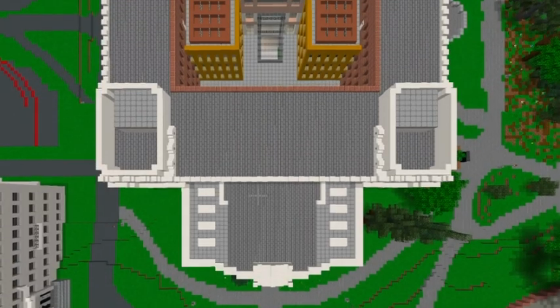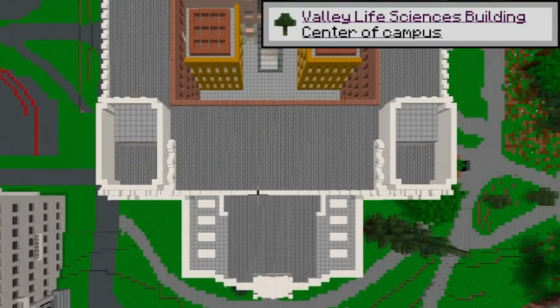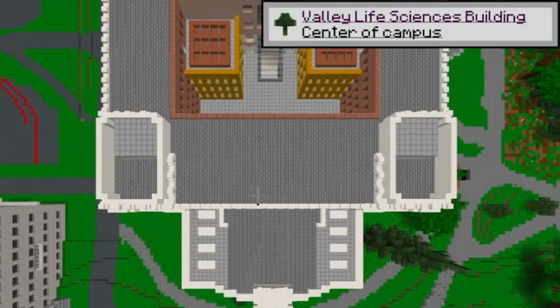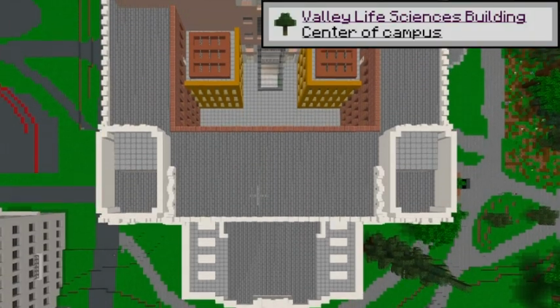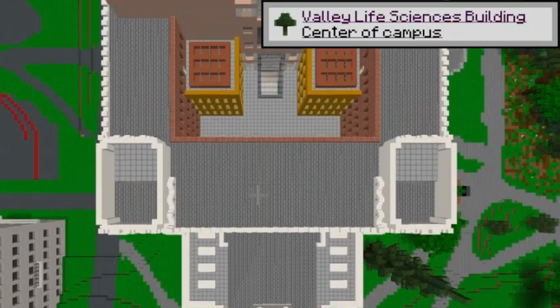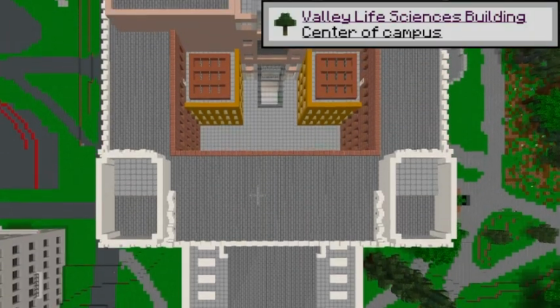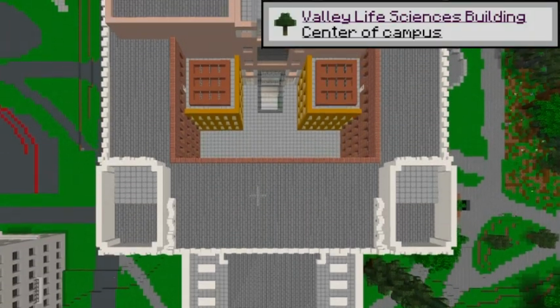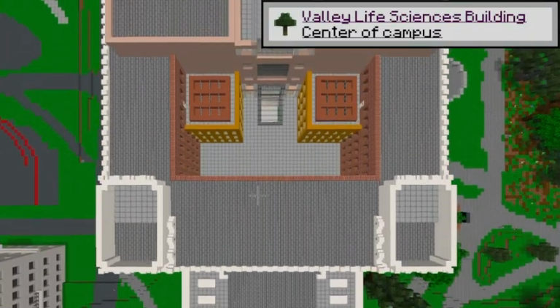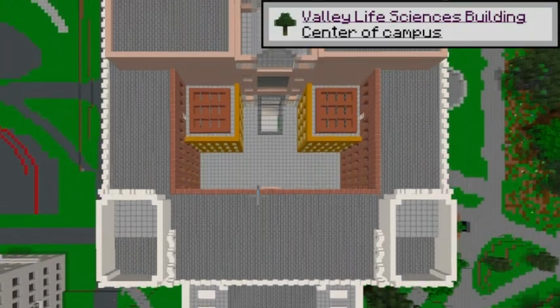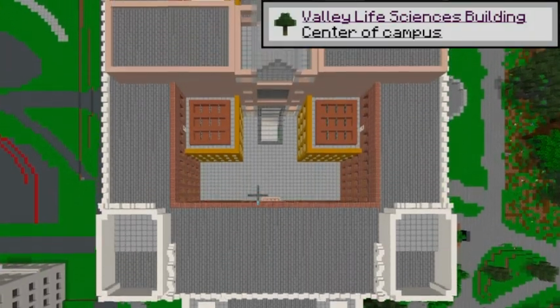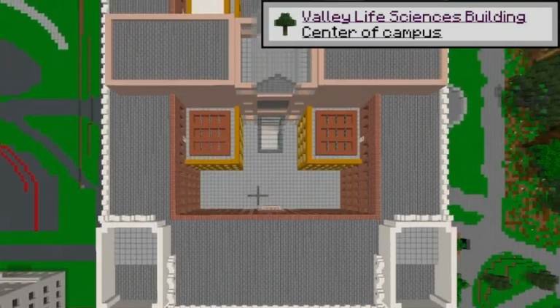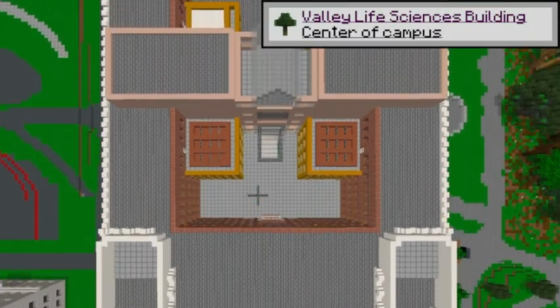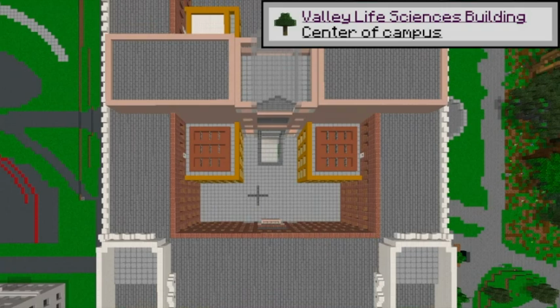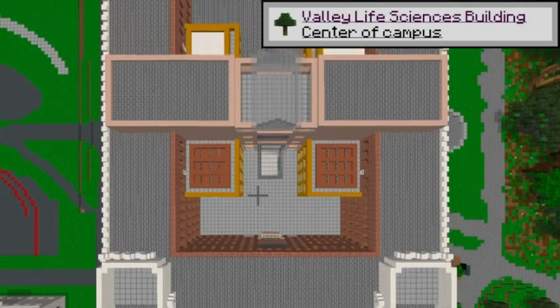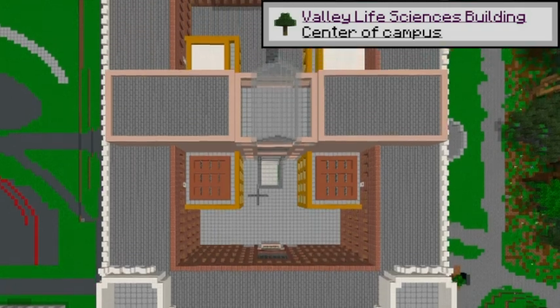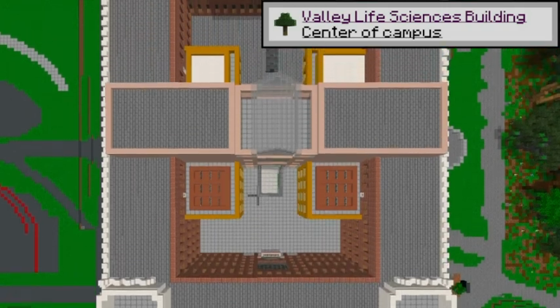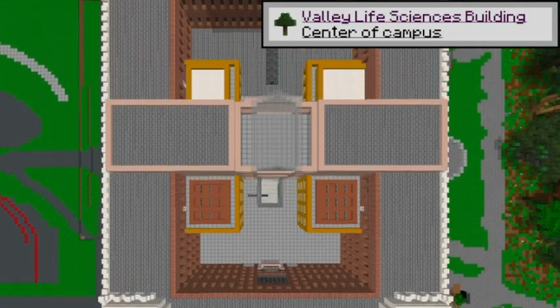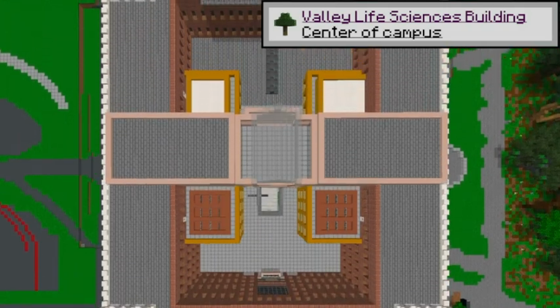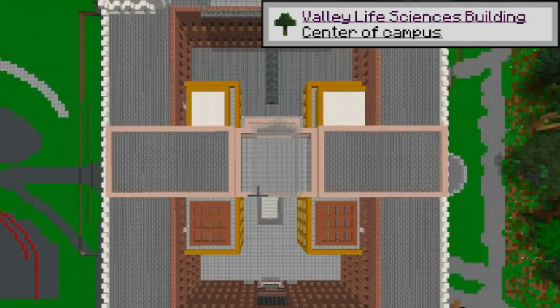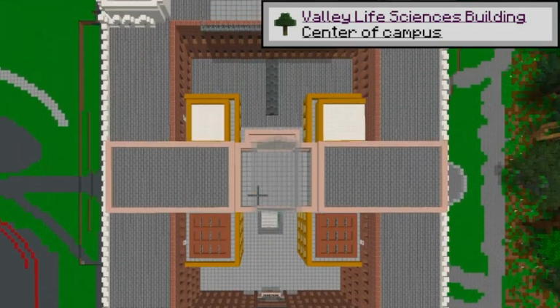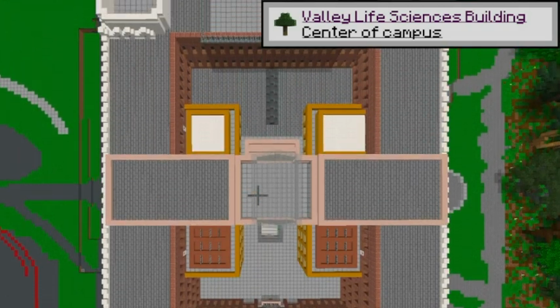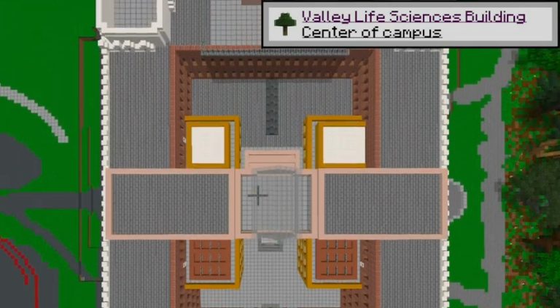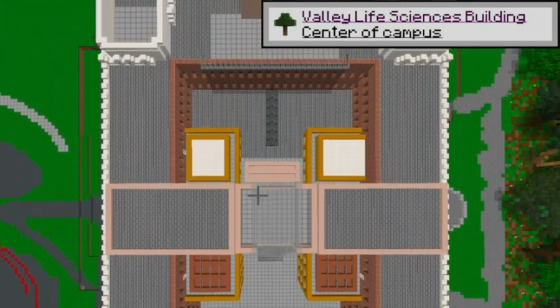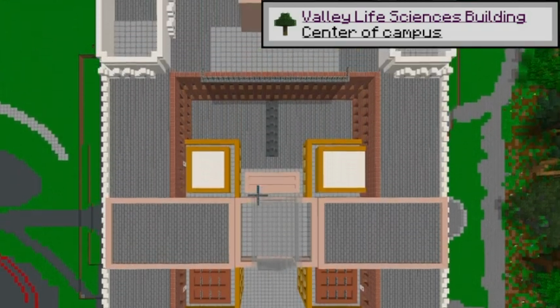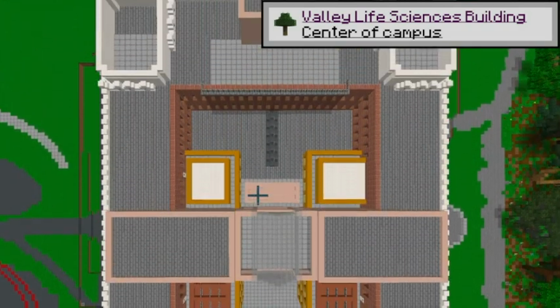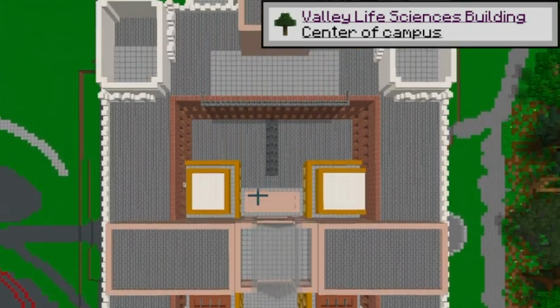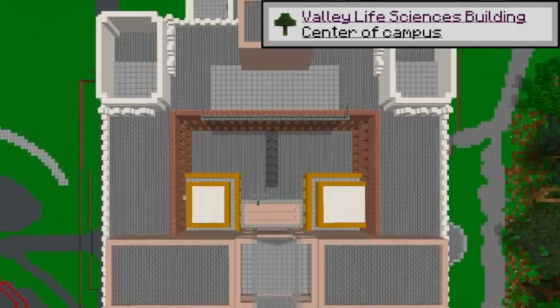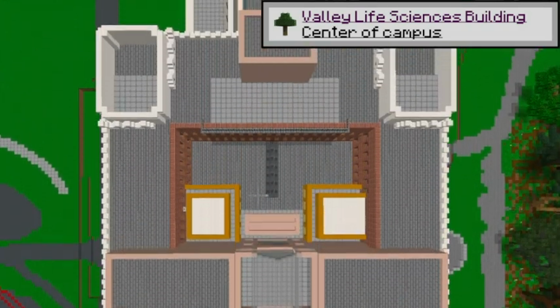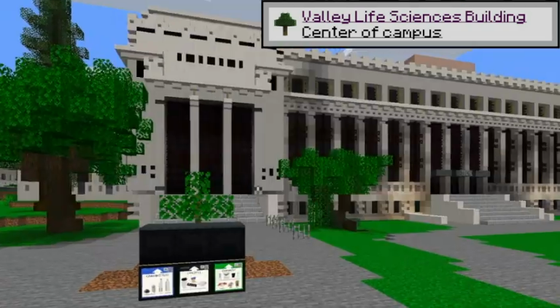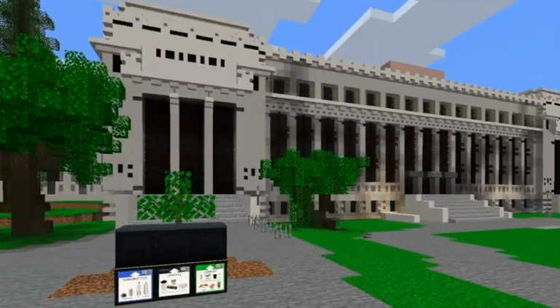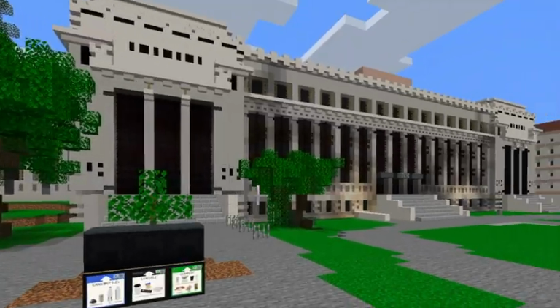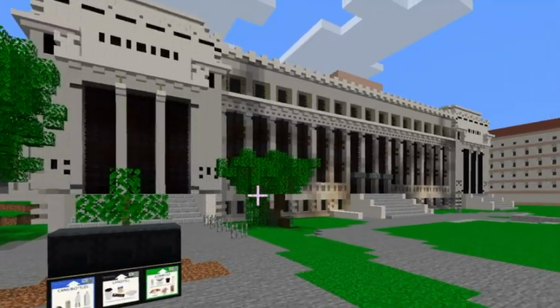The Valley Life Sciences Building, also known as VLSB. Fun fact: there's a huge T-Rex skeleton in this building.